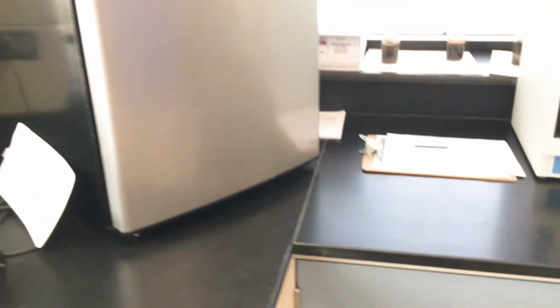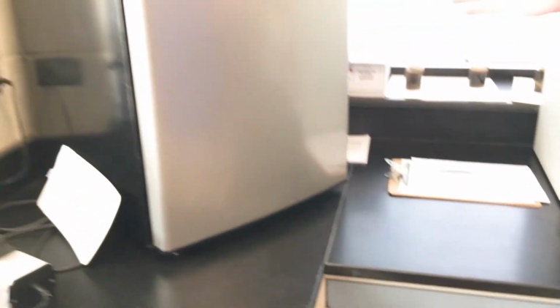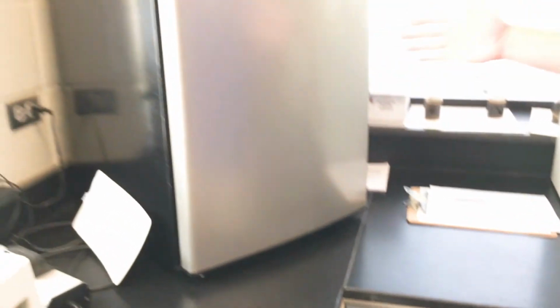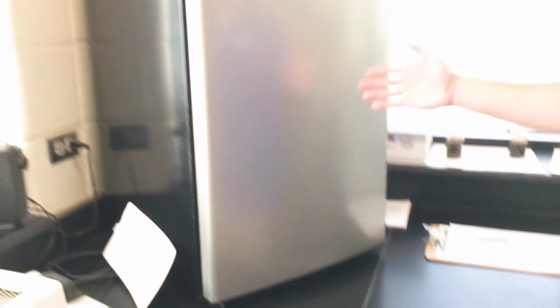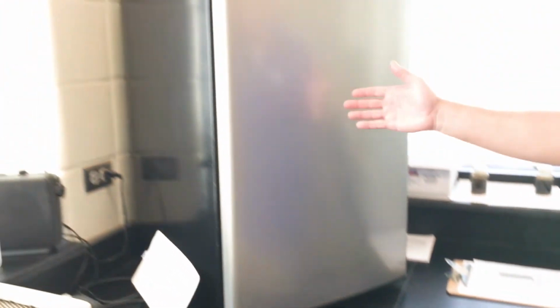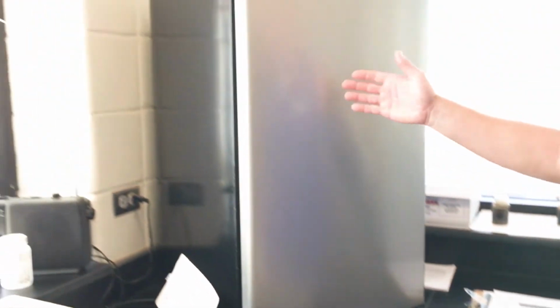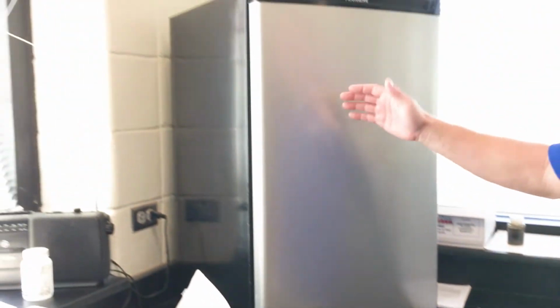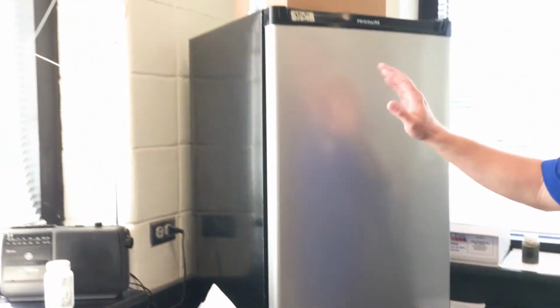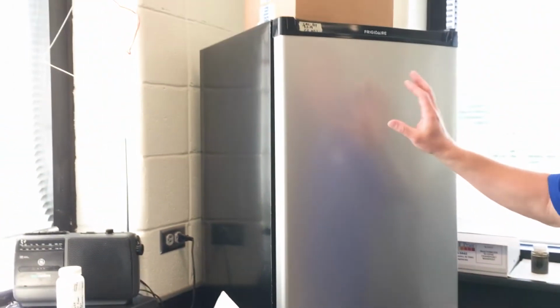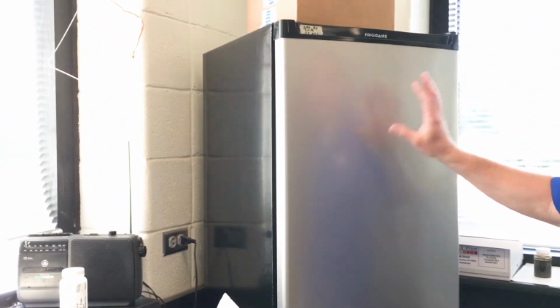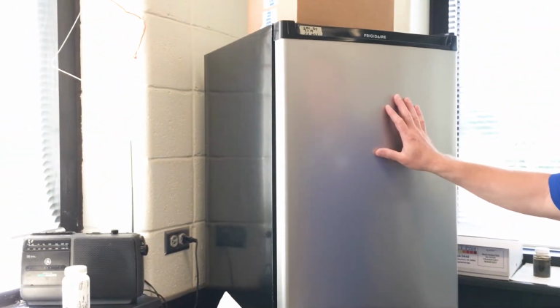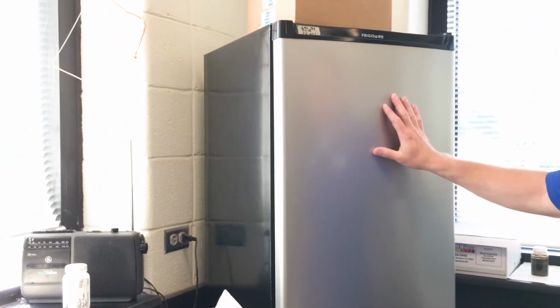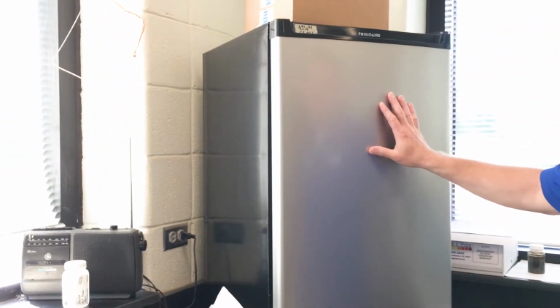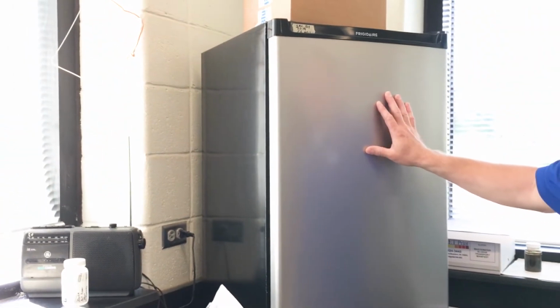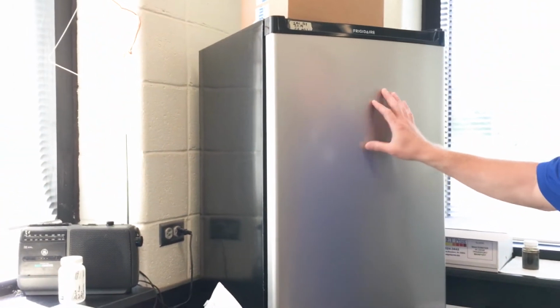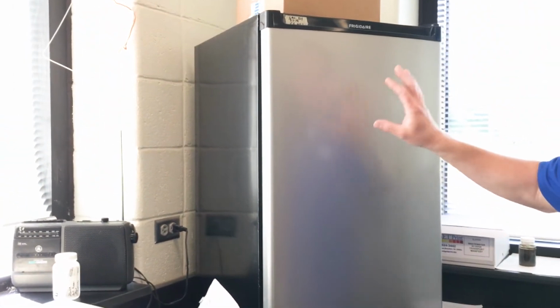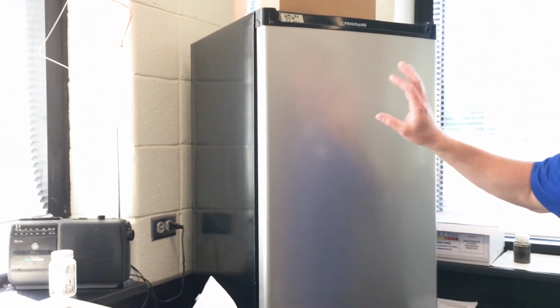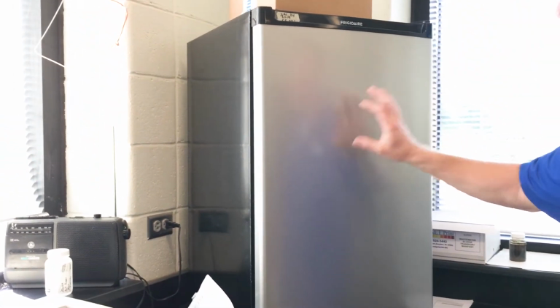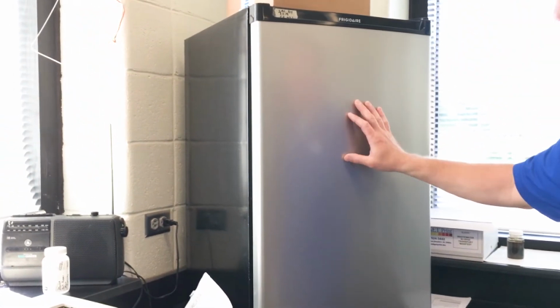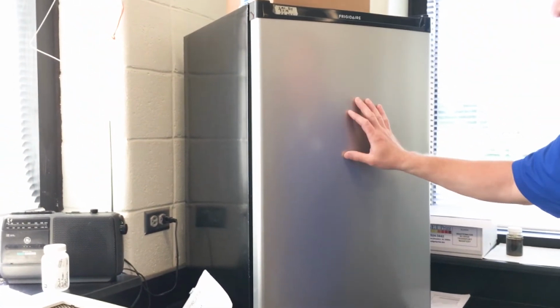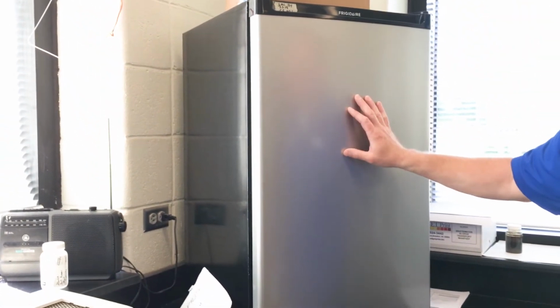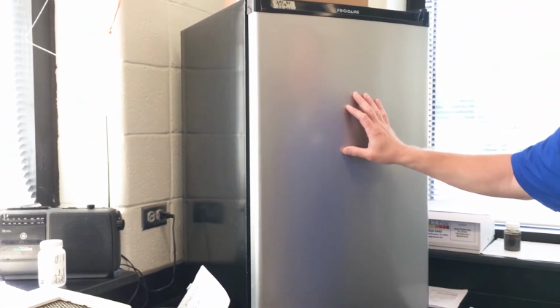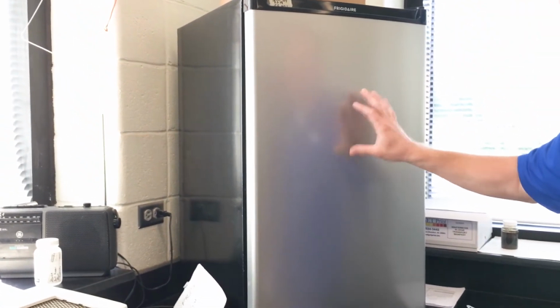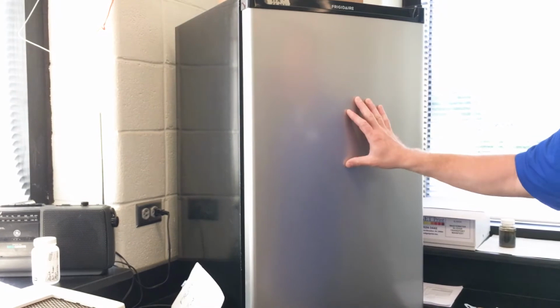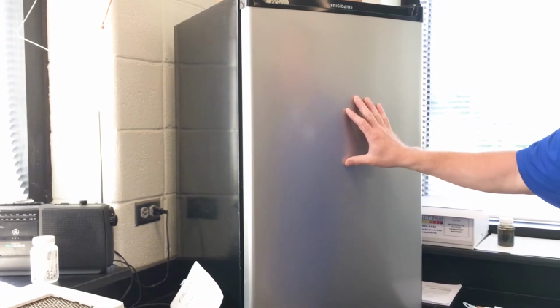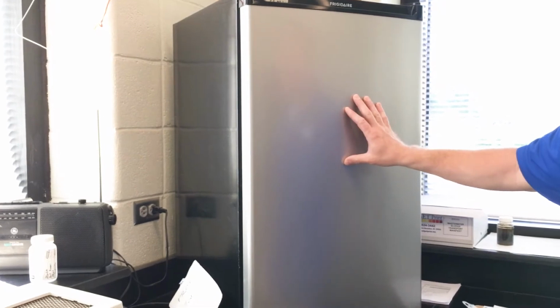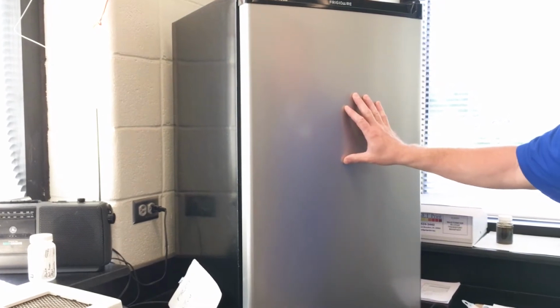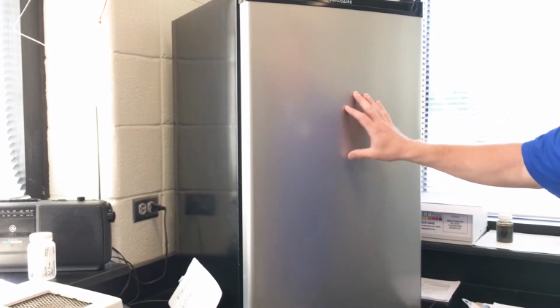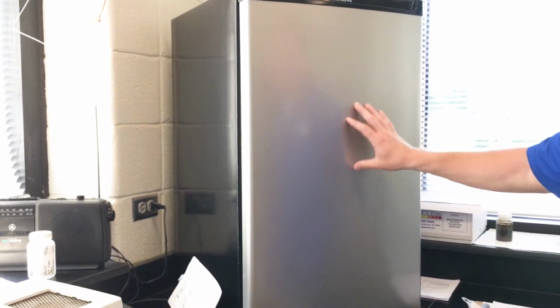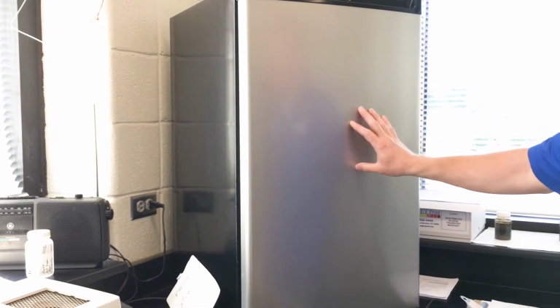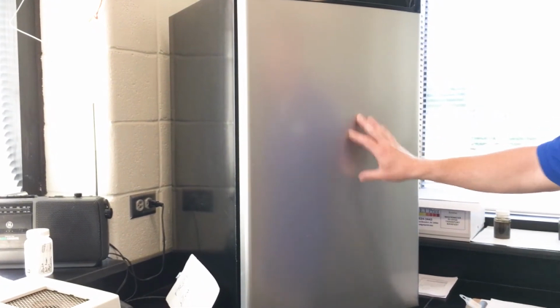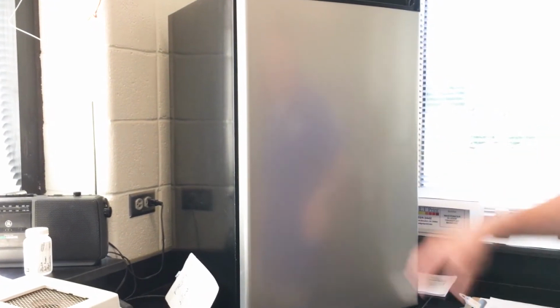The refrigerator is very important. This stores all our samples. You need them between one degree Celsius and five degrees Celsius to preserve them.